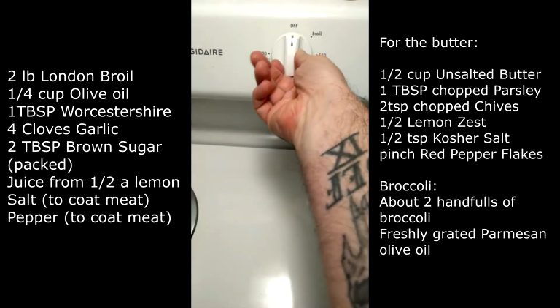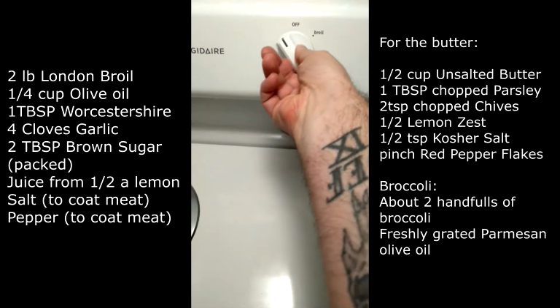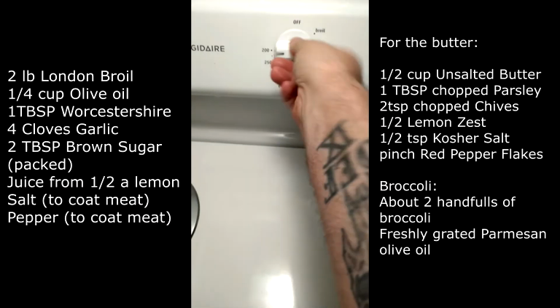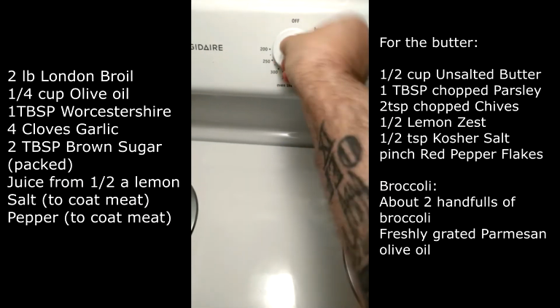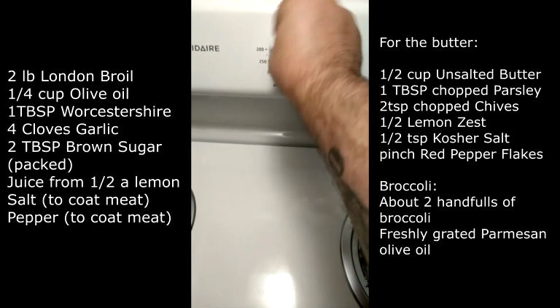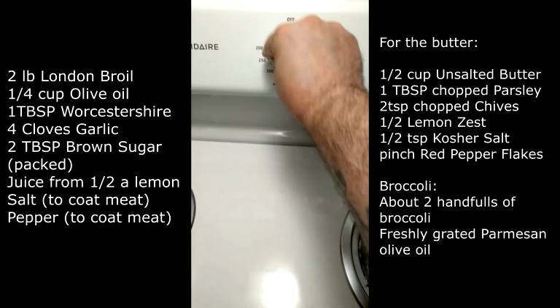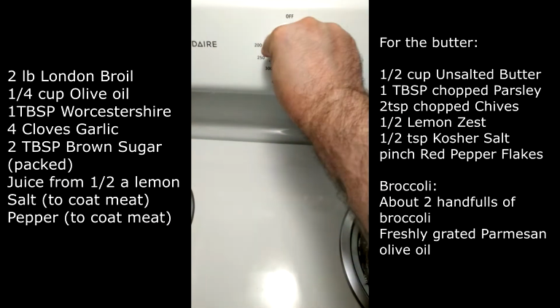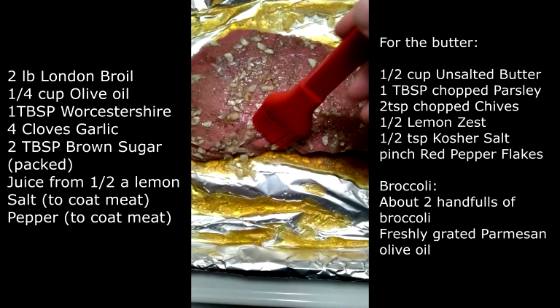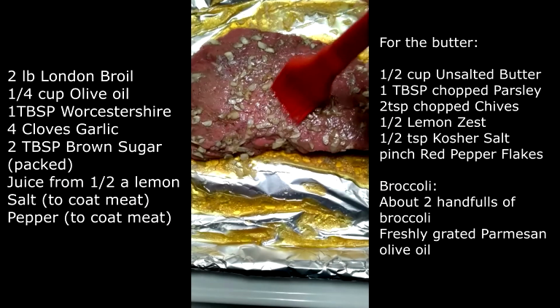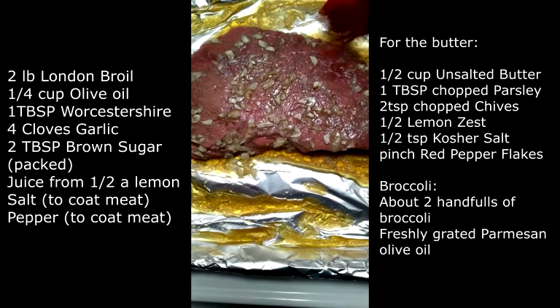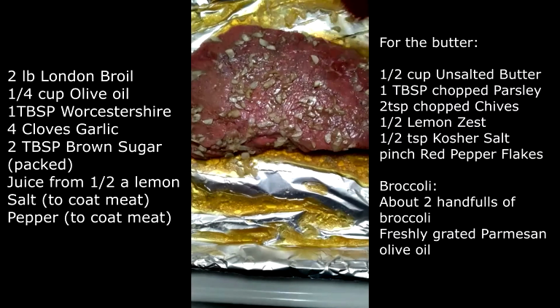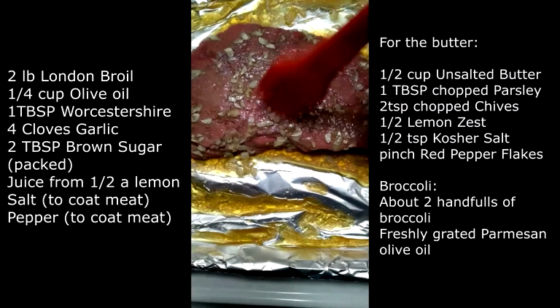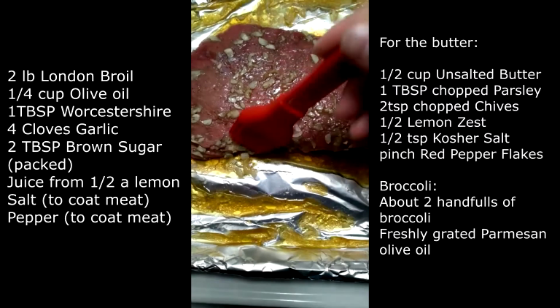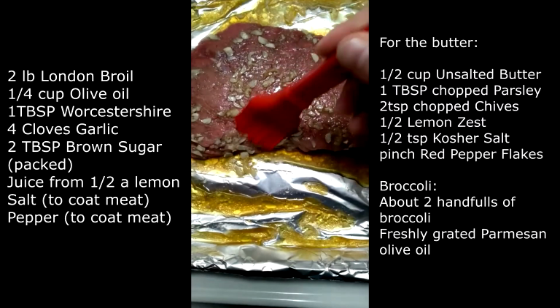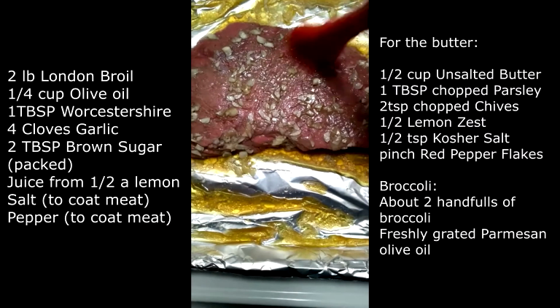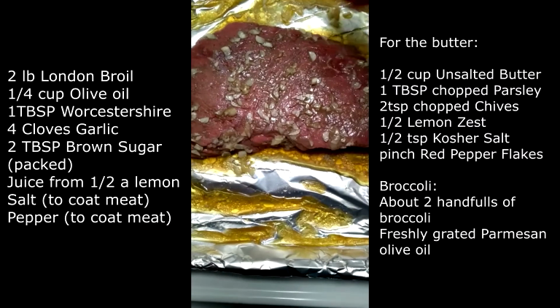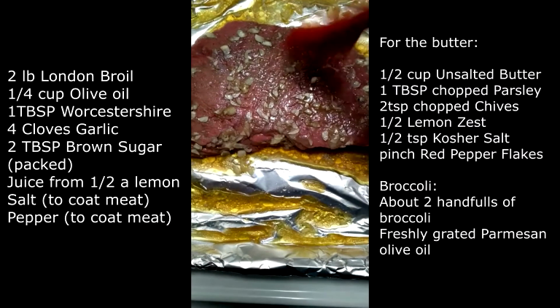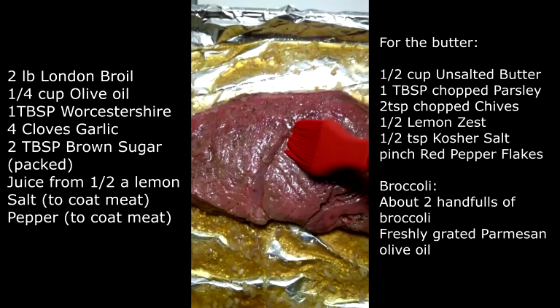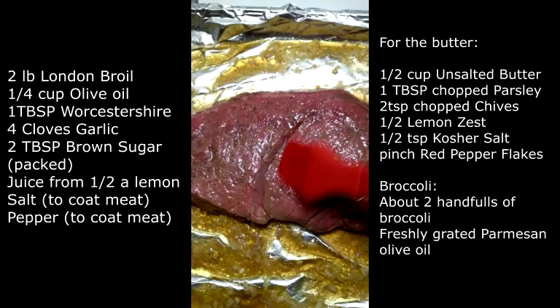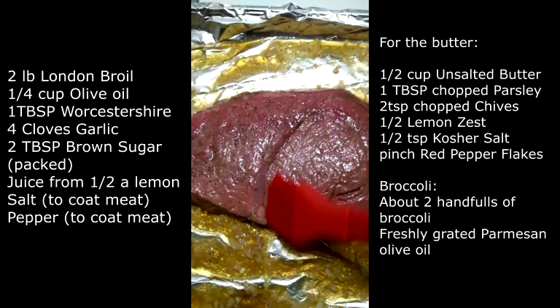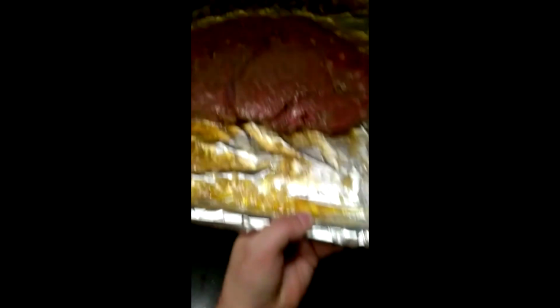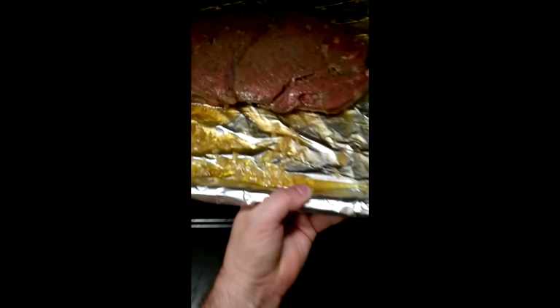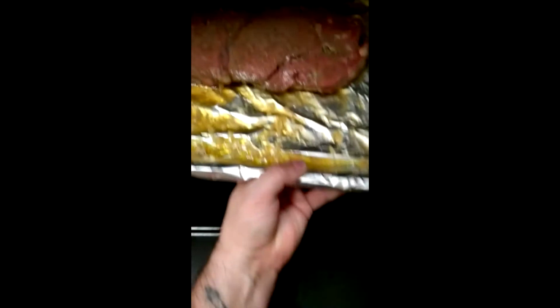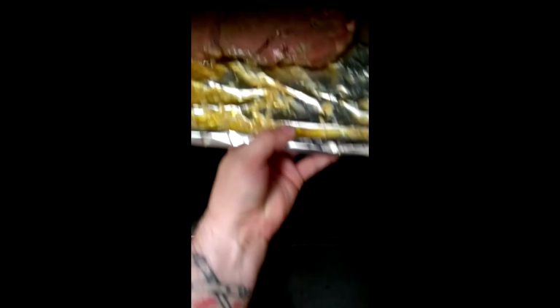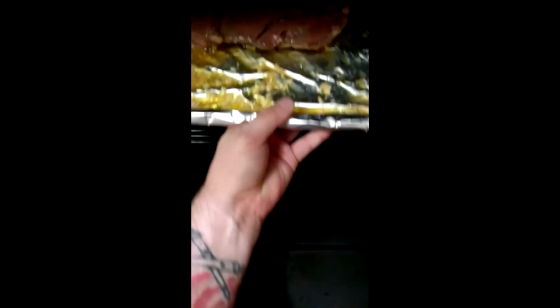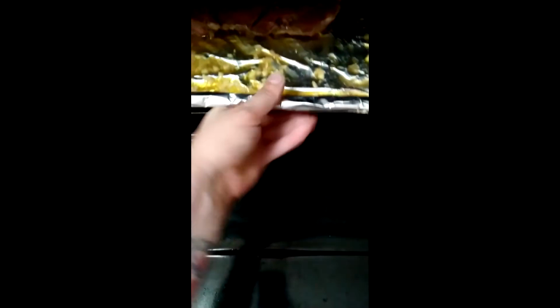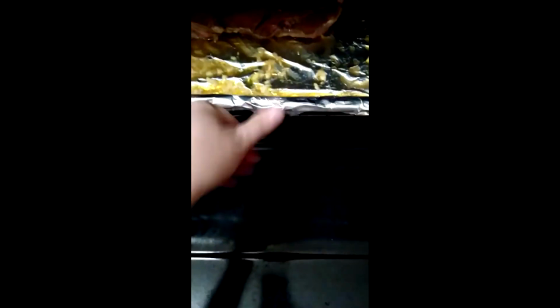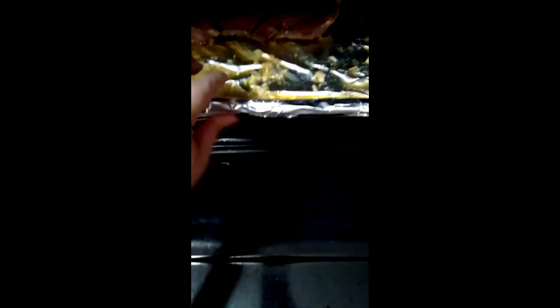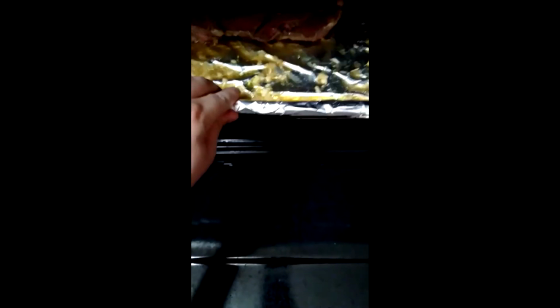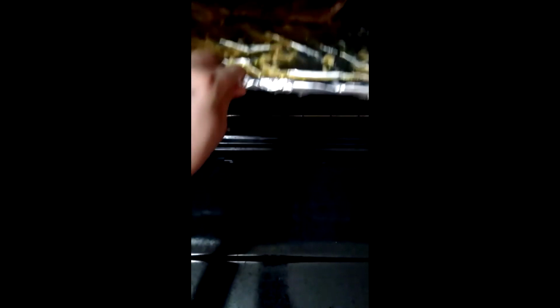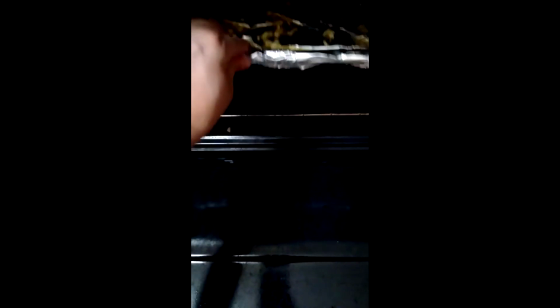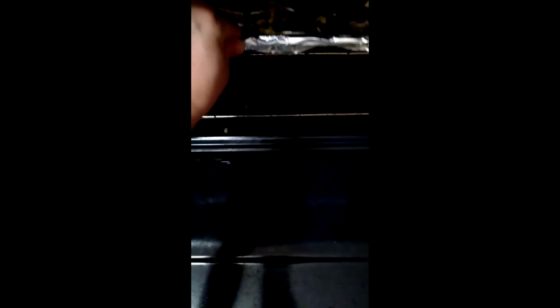Go ahead and pop your onion on broil. Uncover your meat and brush the garlic off. Go ahead and pop it in the oven for six to seven minutes.